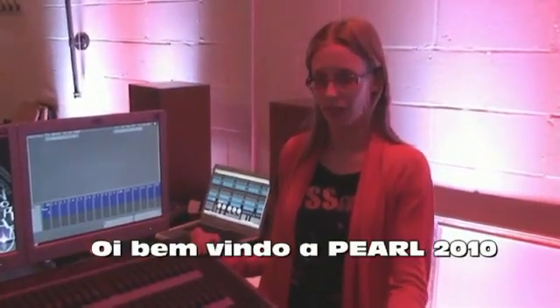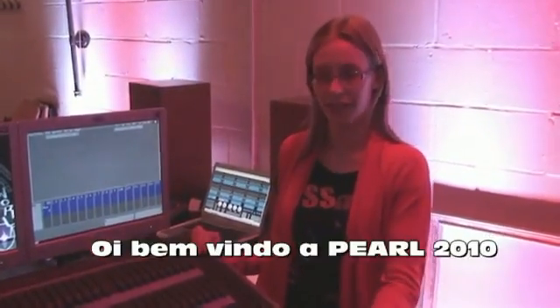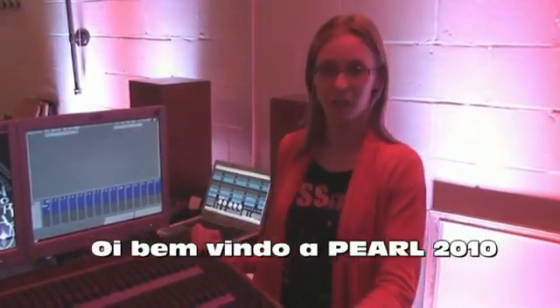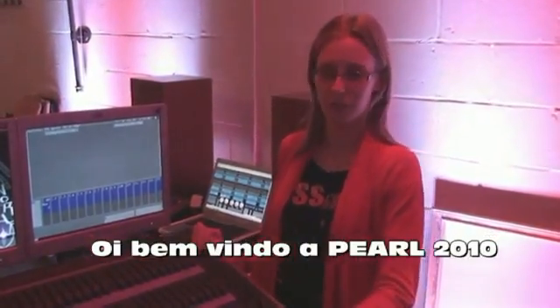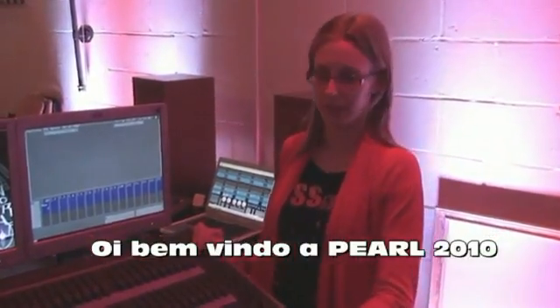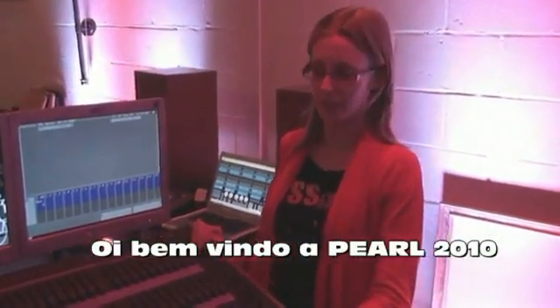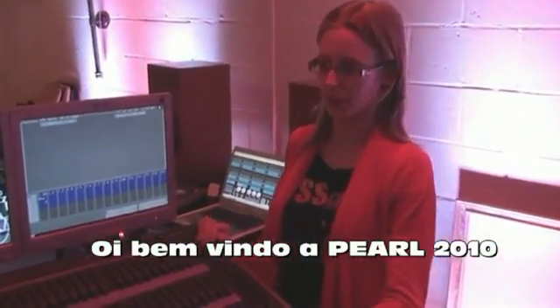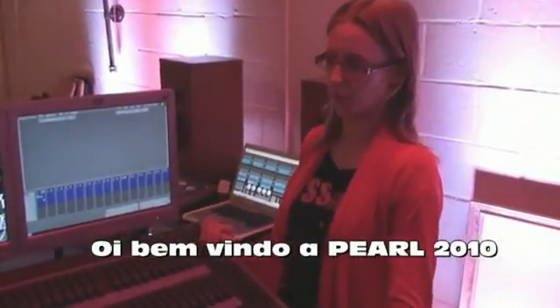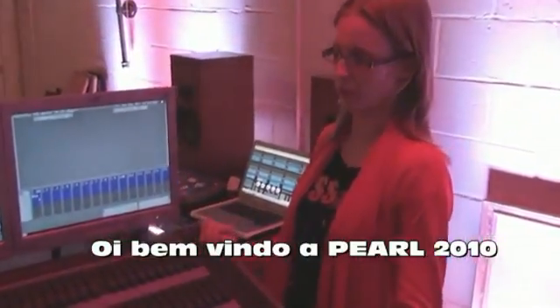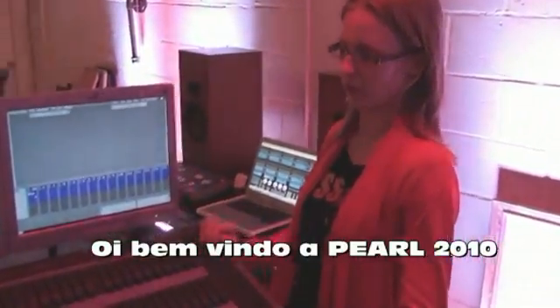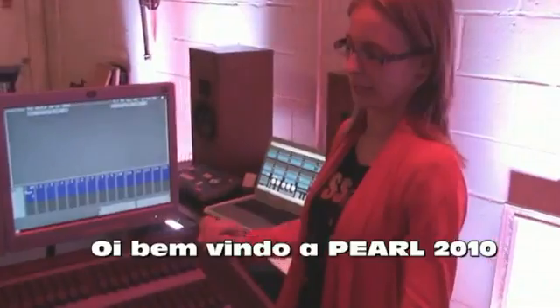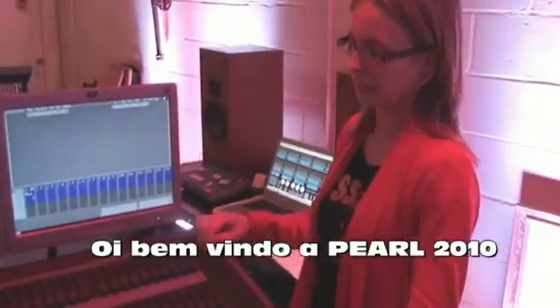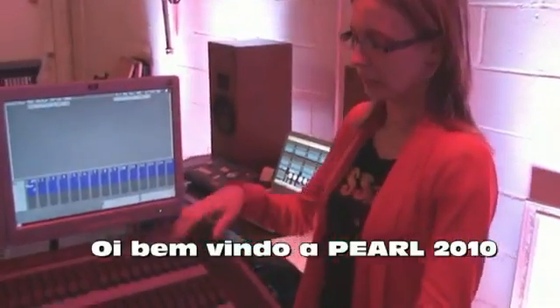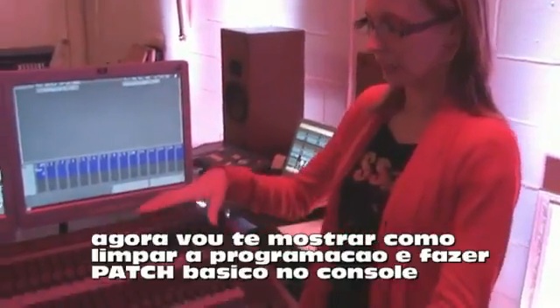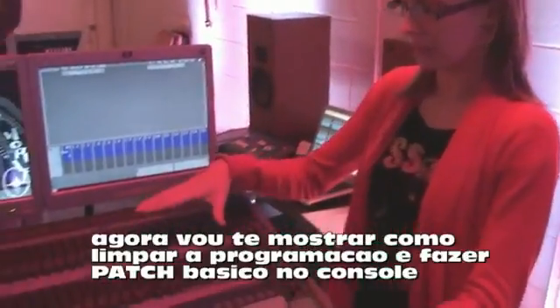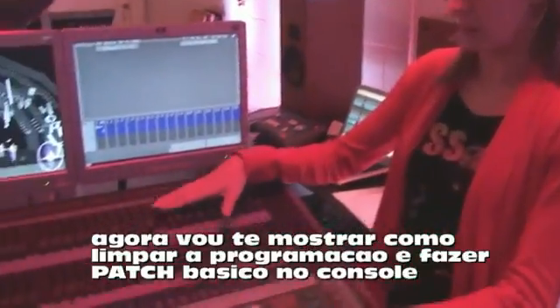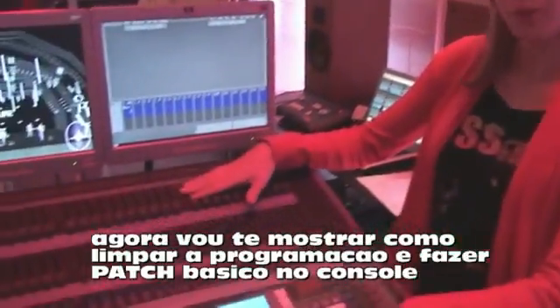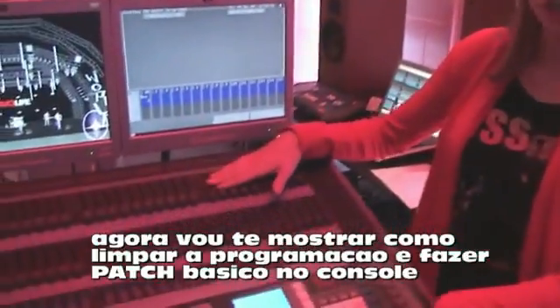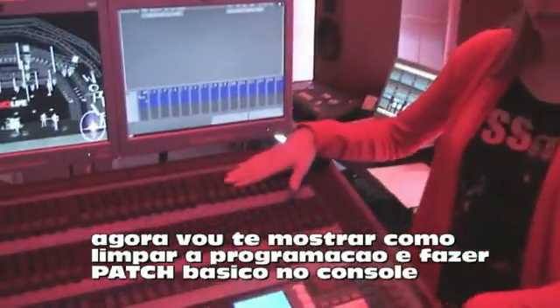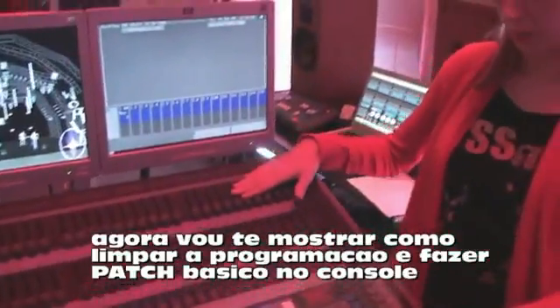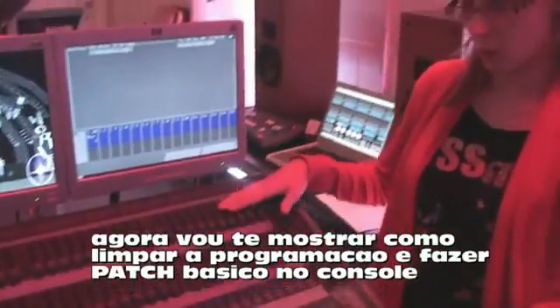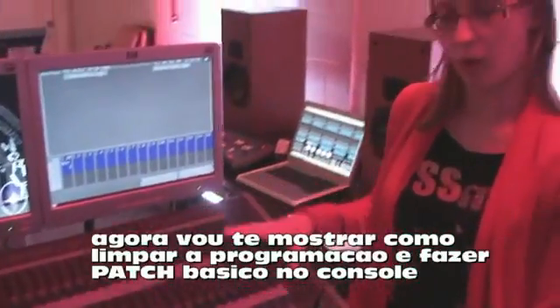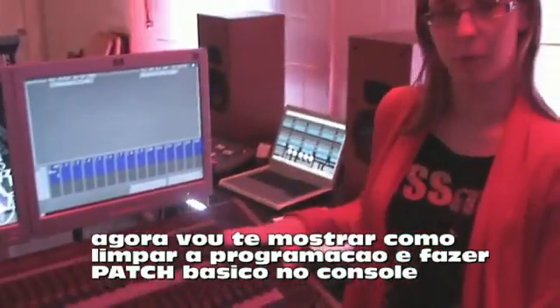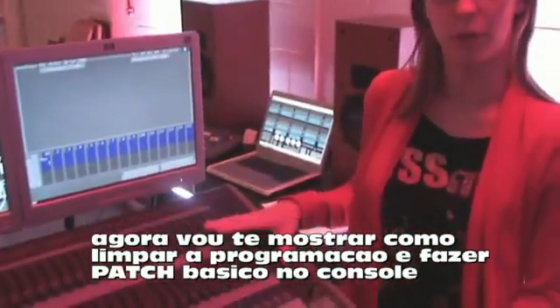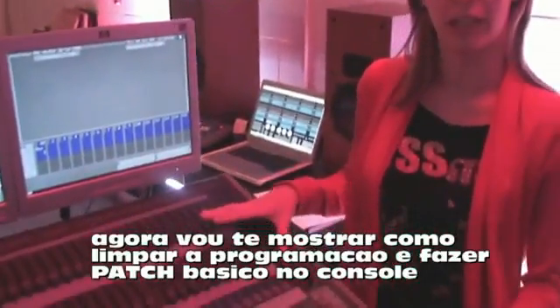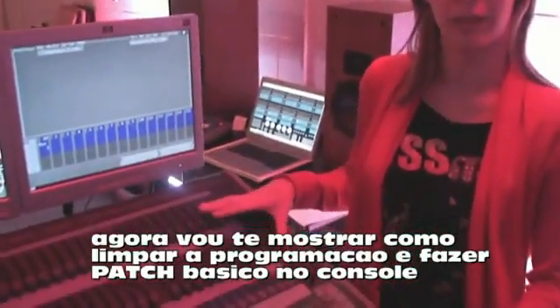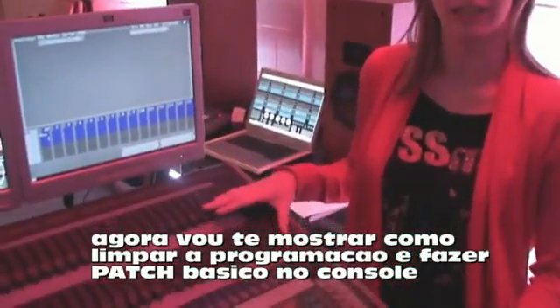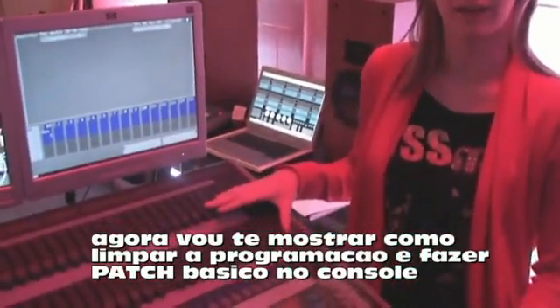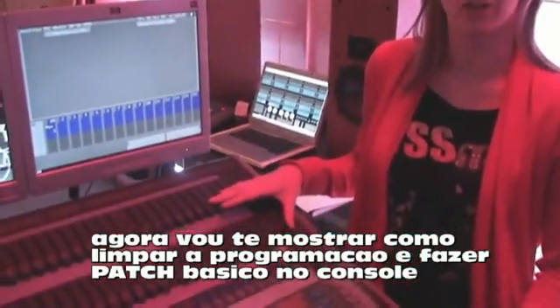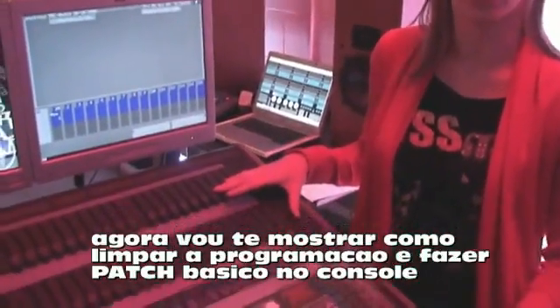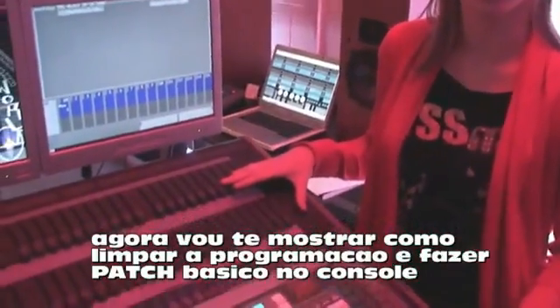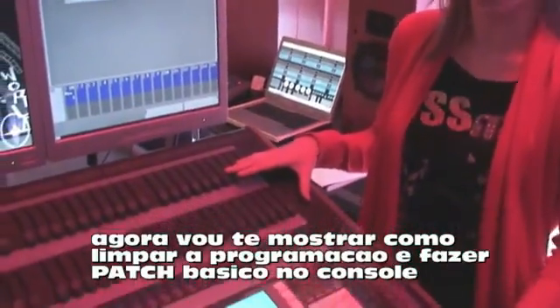Hi, welcome back to Avolites 2010. I'll be showing you how to do a wipe all and a basic patch on the console.